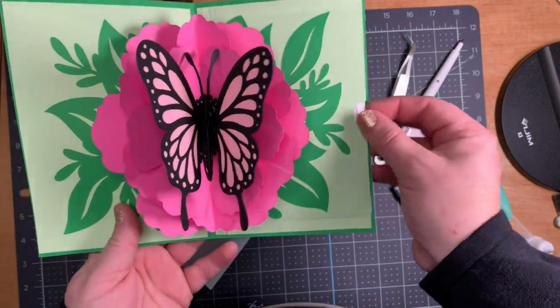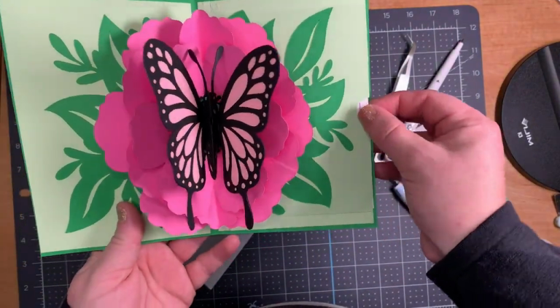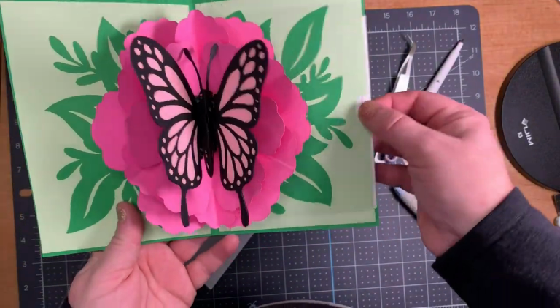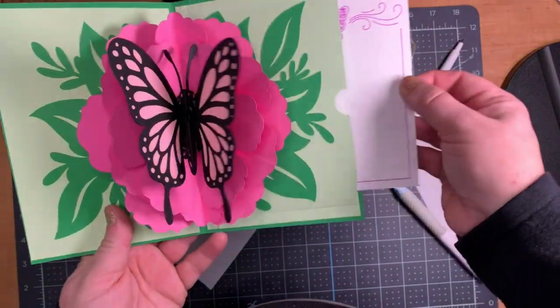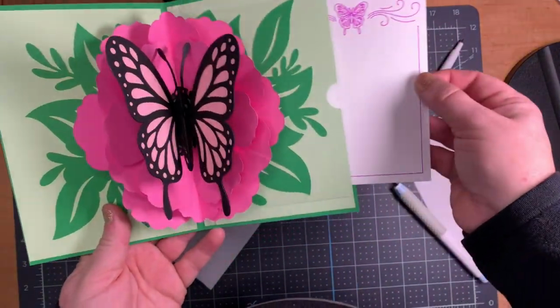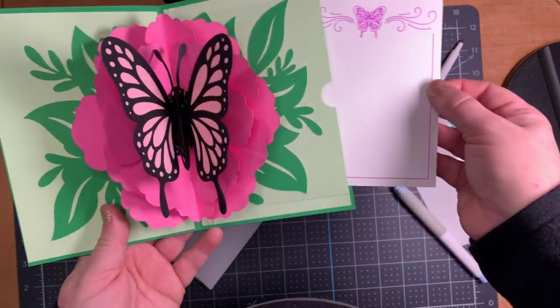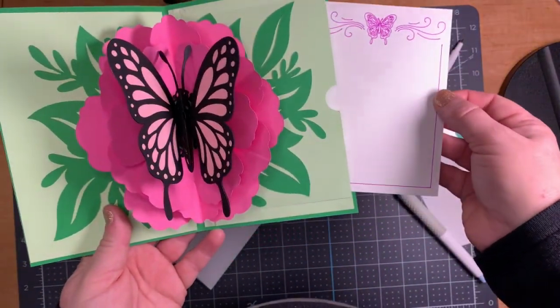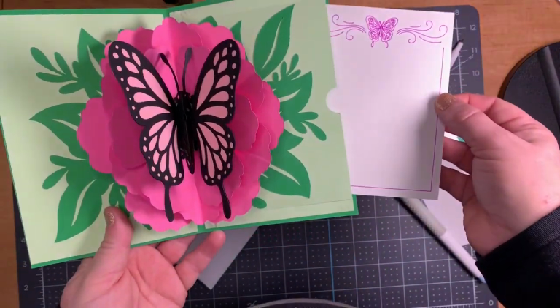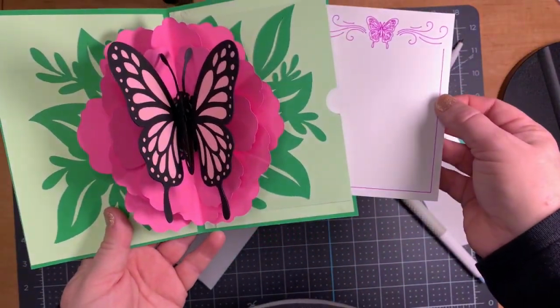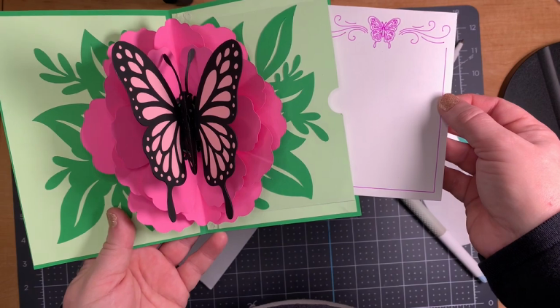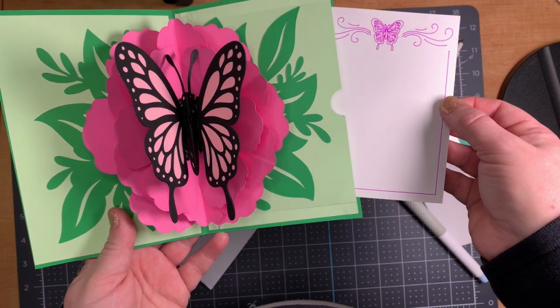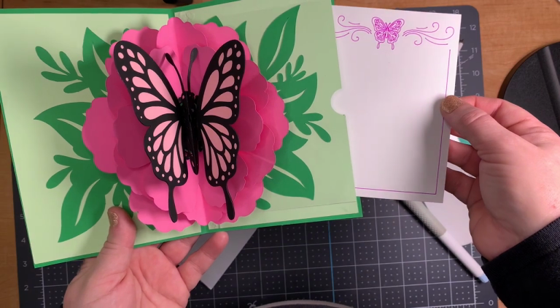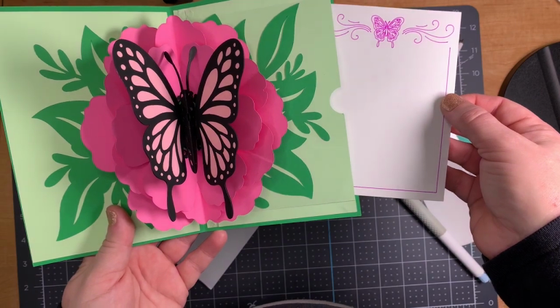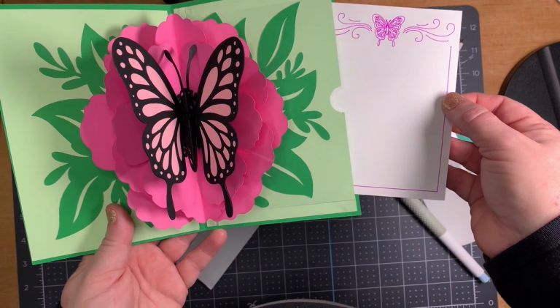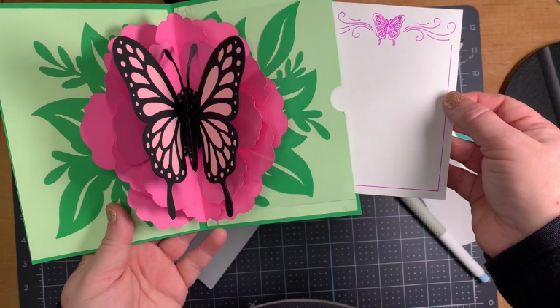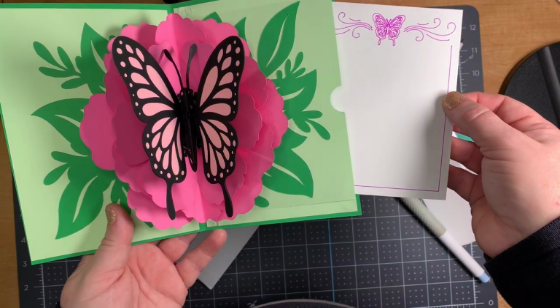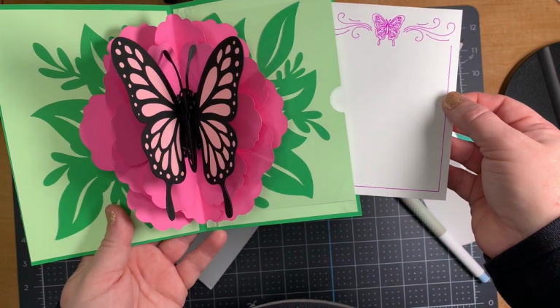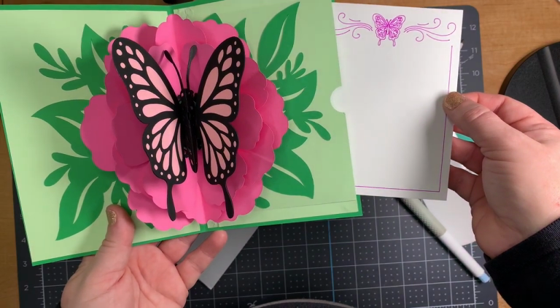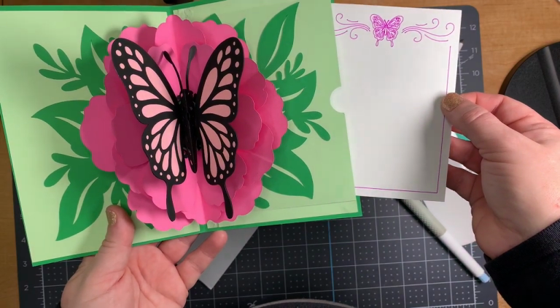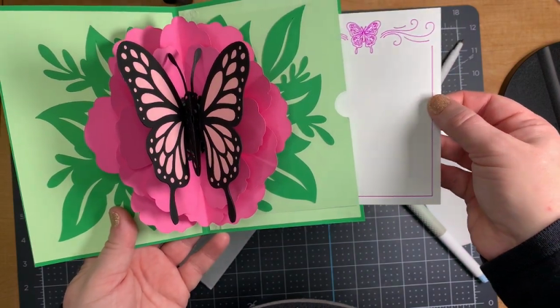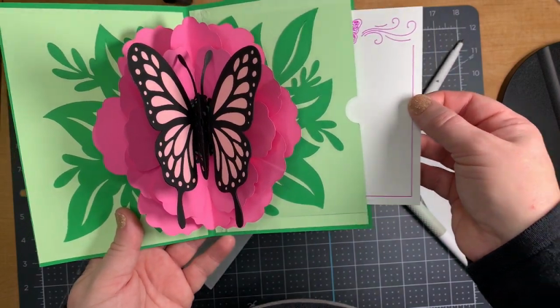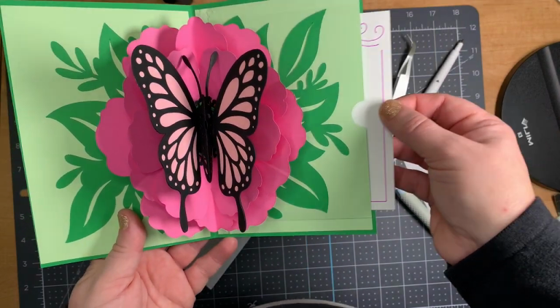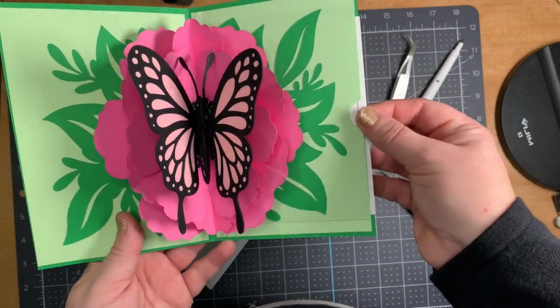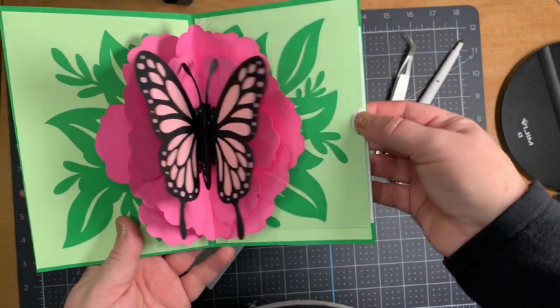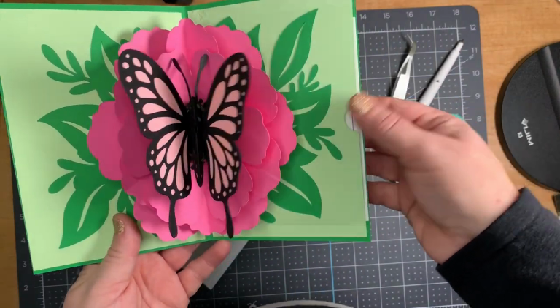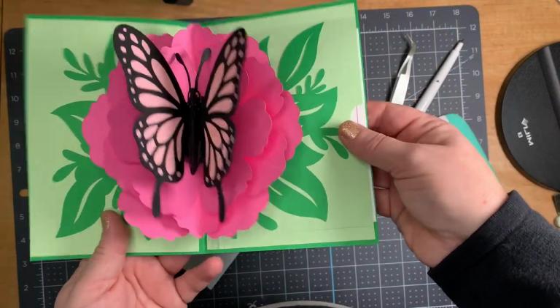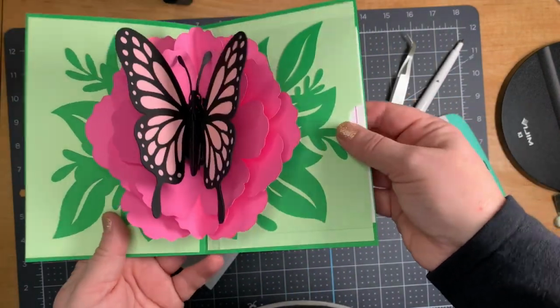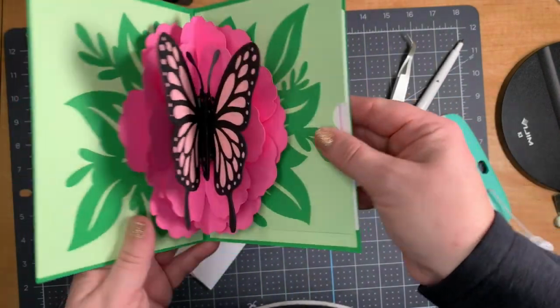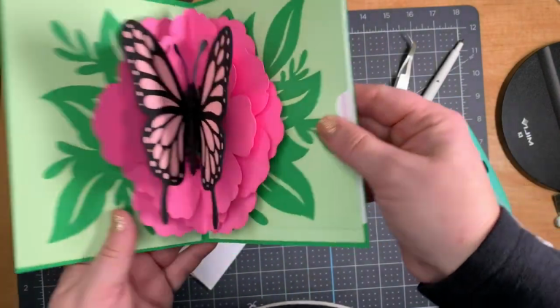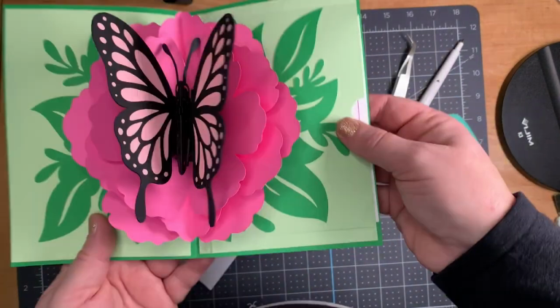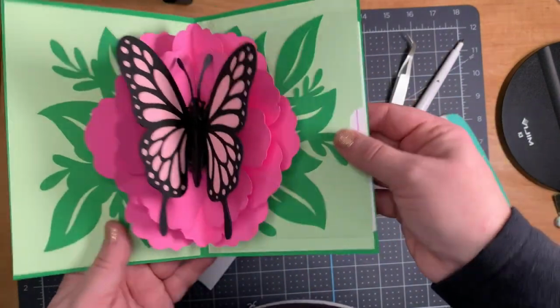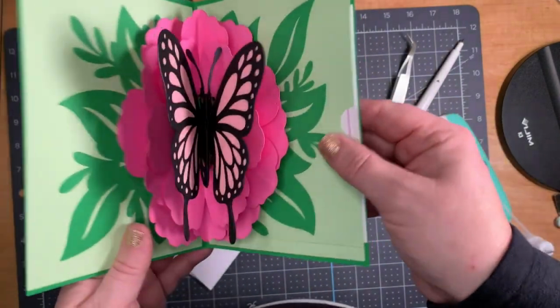Finished card! I hope you enjoyed today's video. I'll catch you on the next one — thanks for watching.